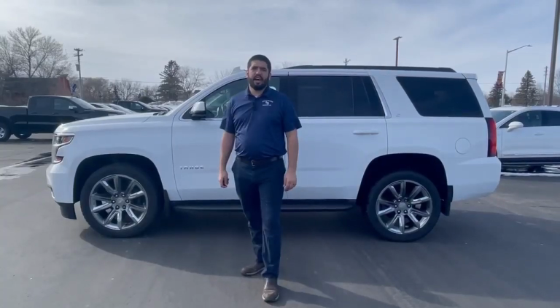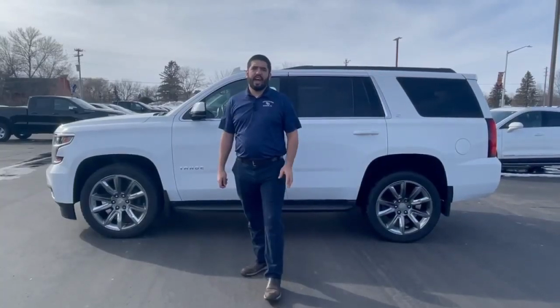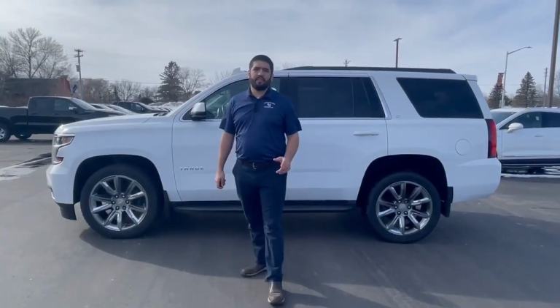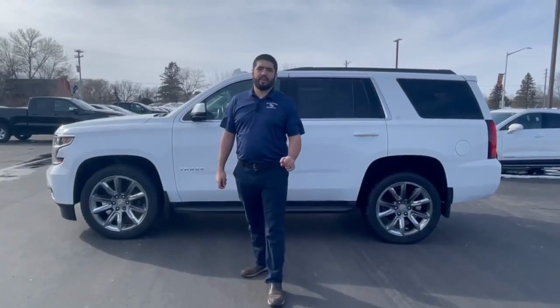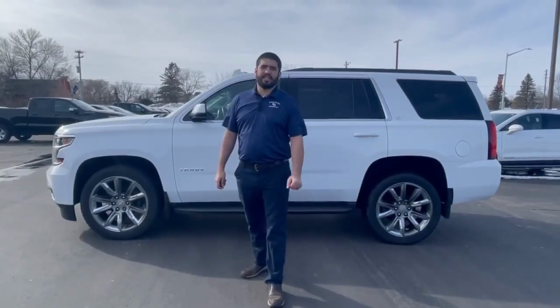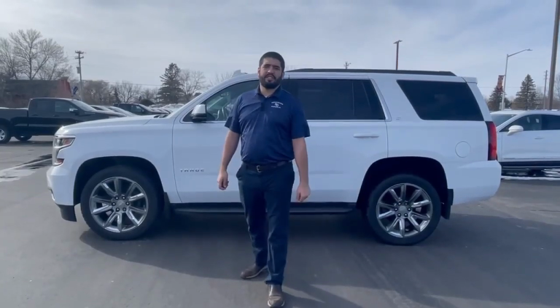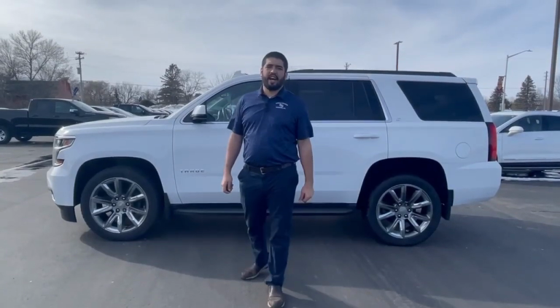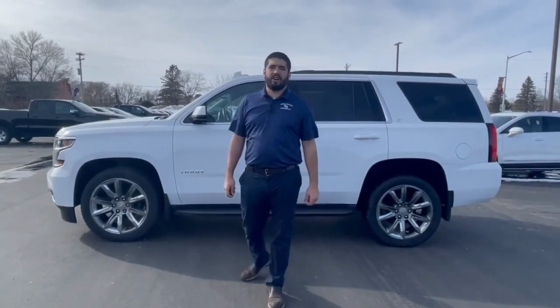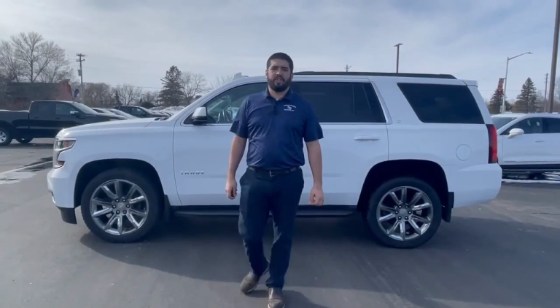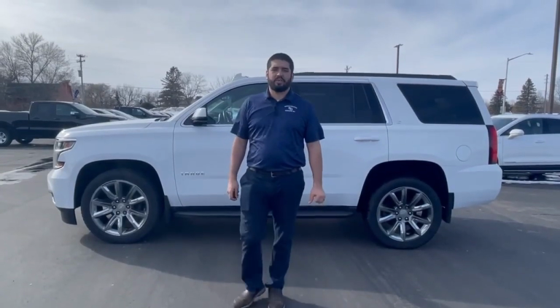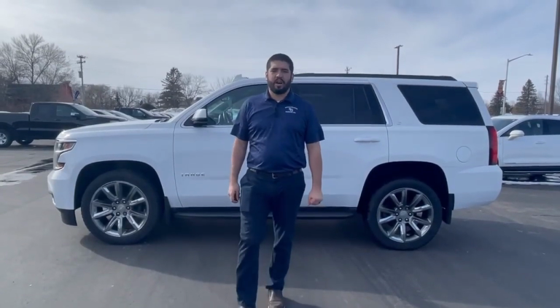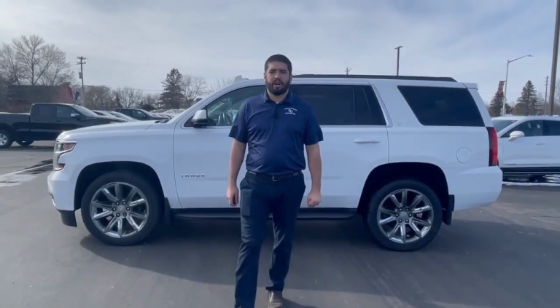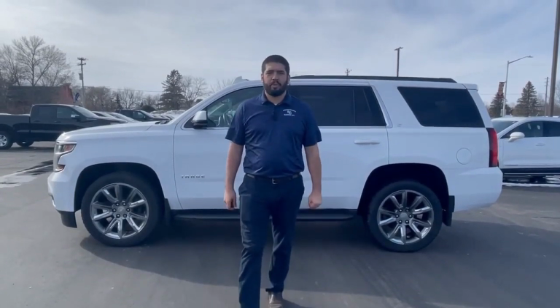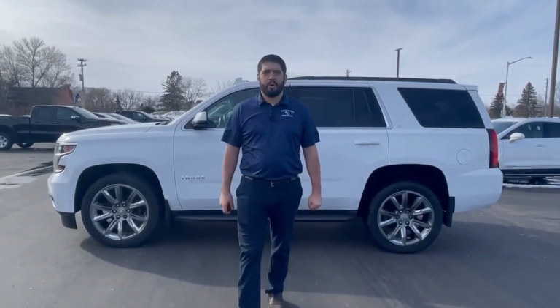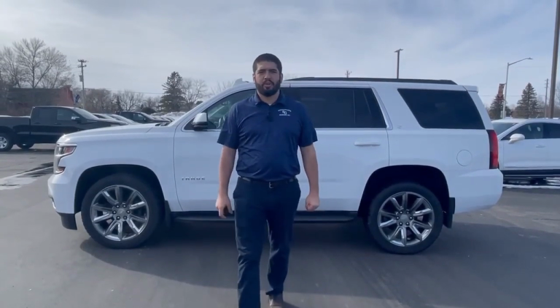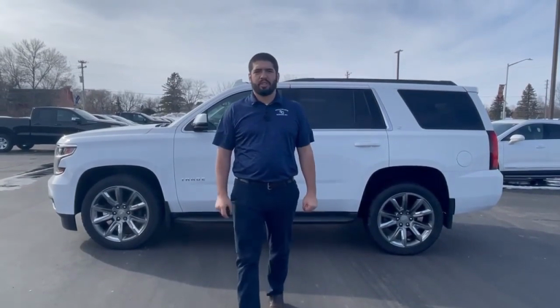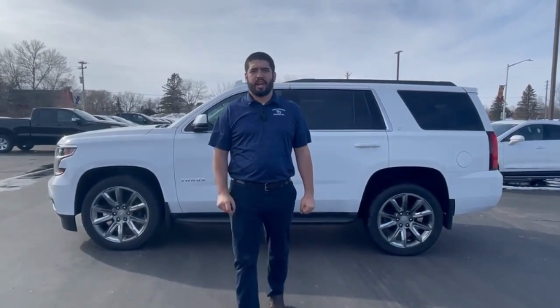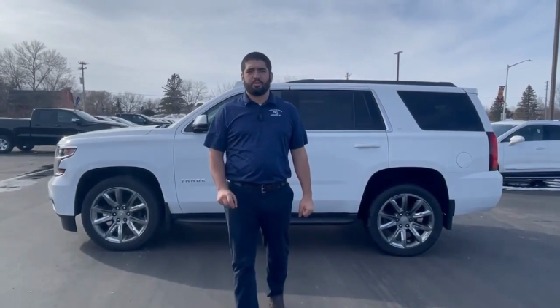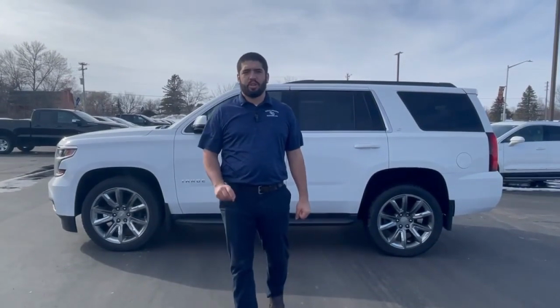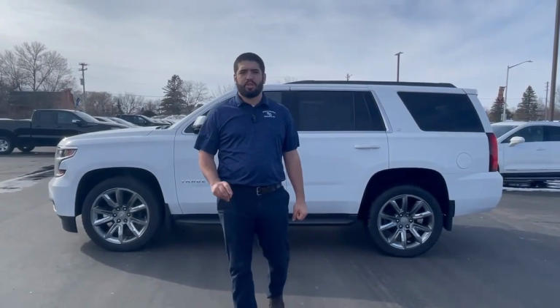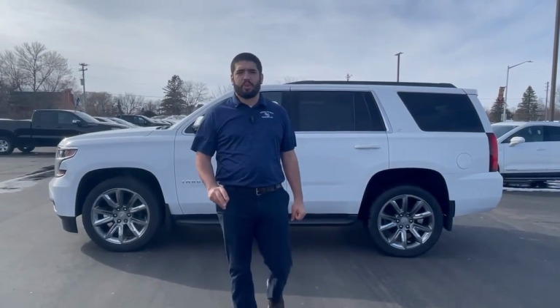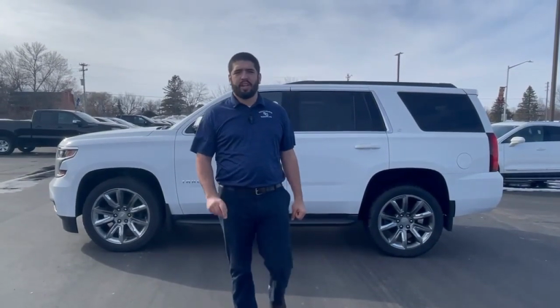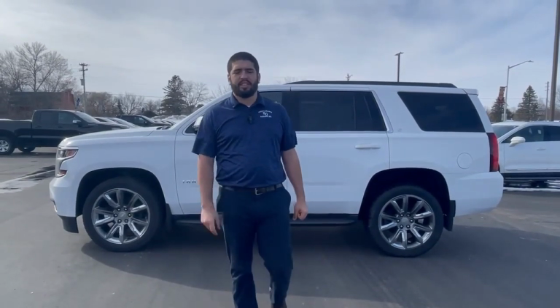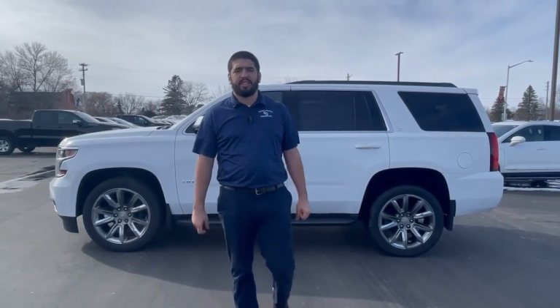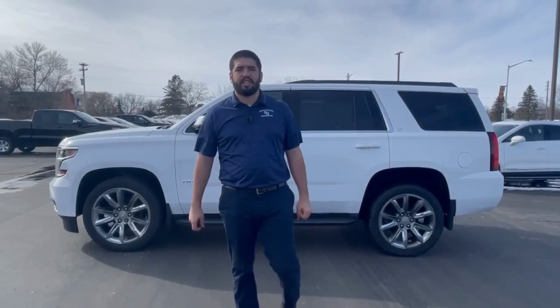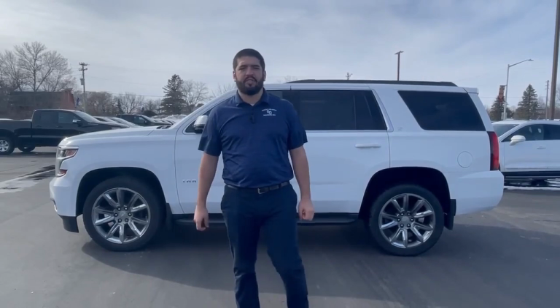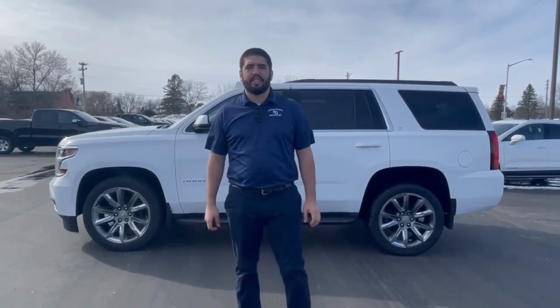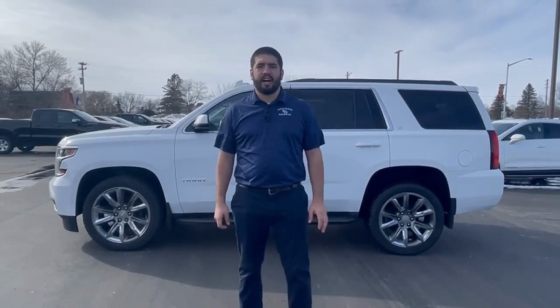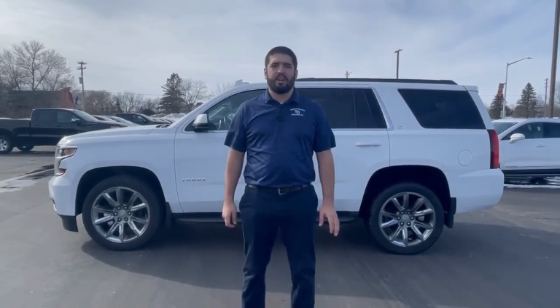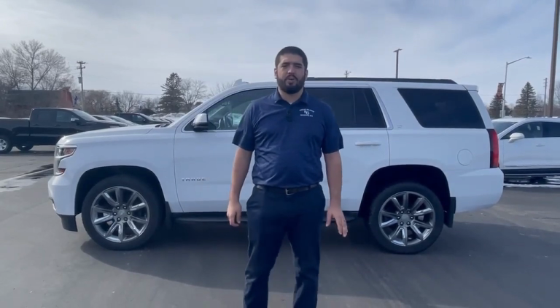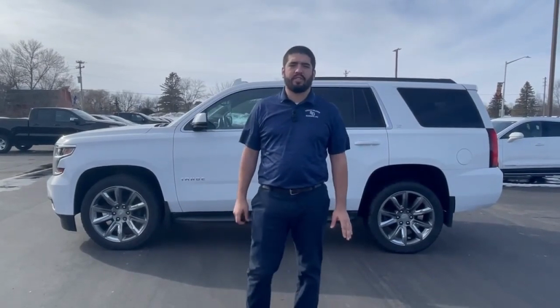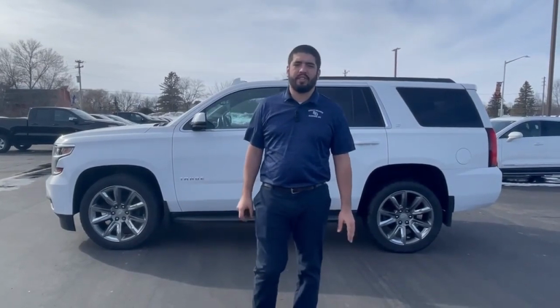Hey everyone, this is Talon over at Swan Graber Motors. Today I'm showing you the 2018 Chevrolet Tahoe LT.